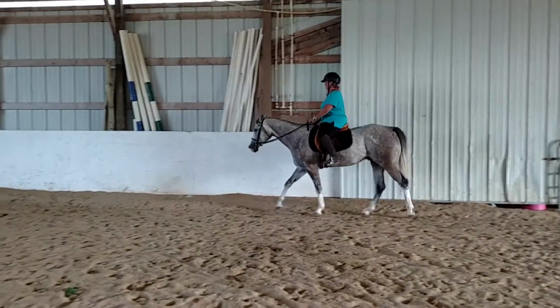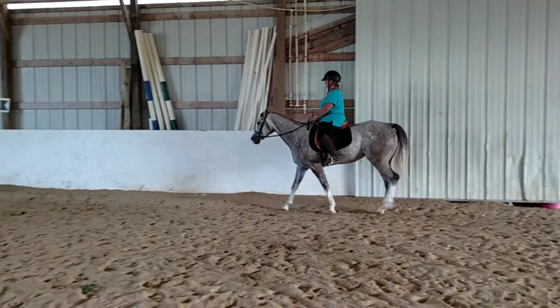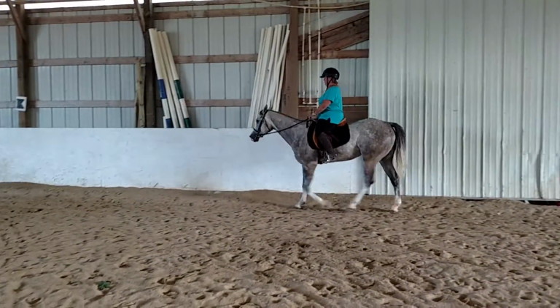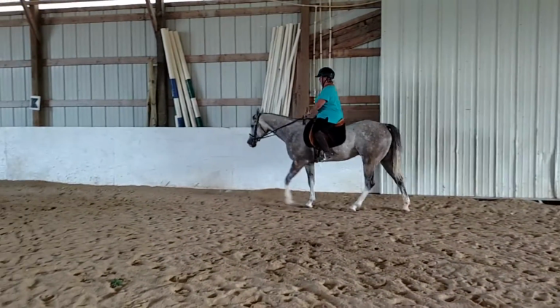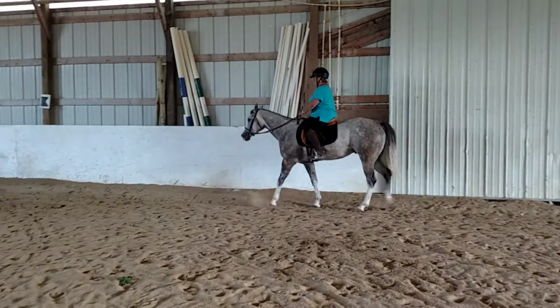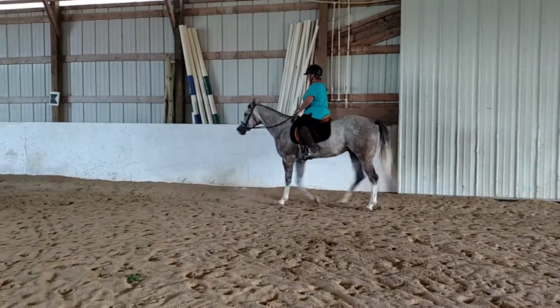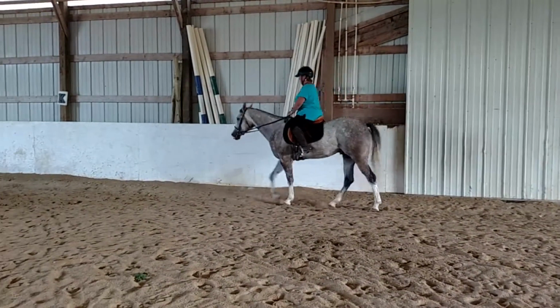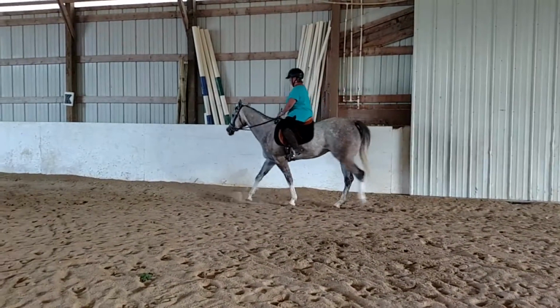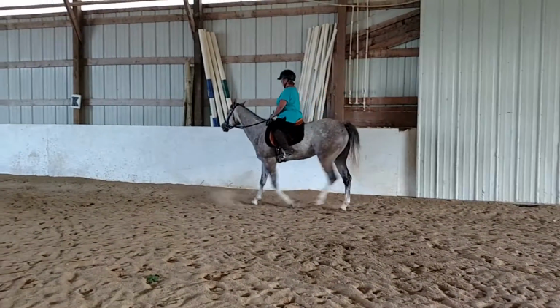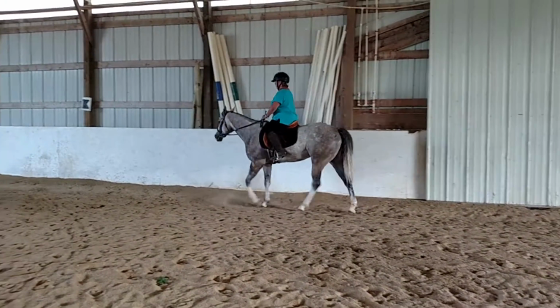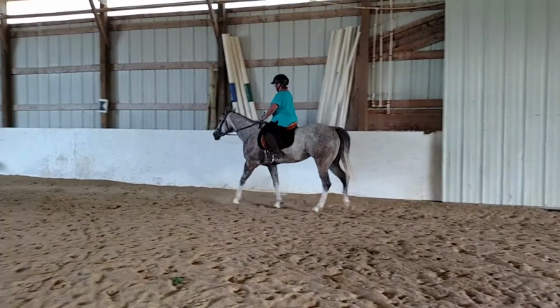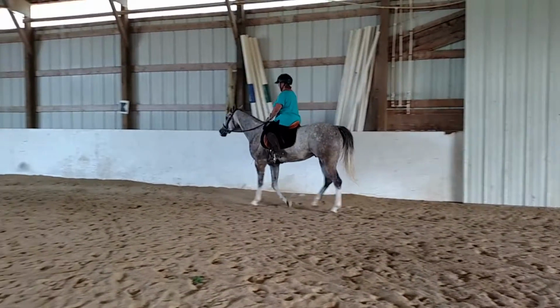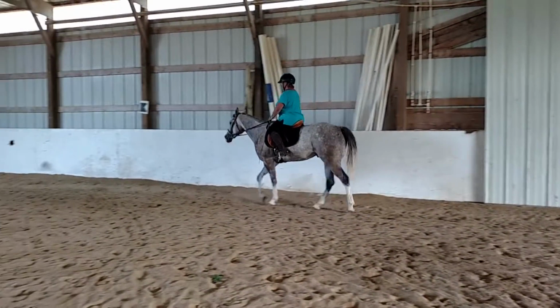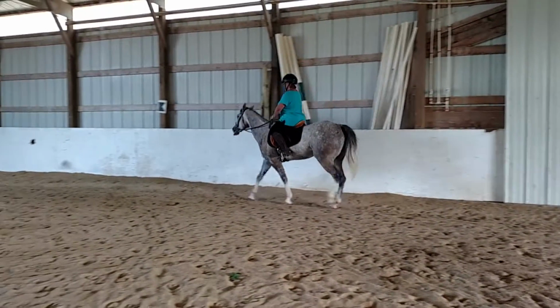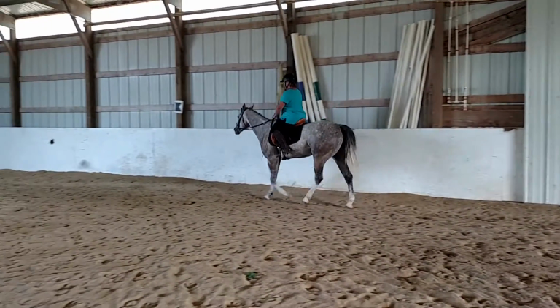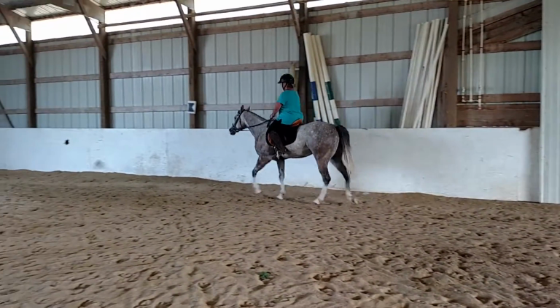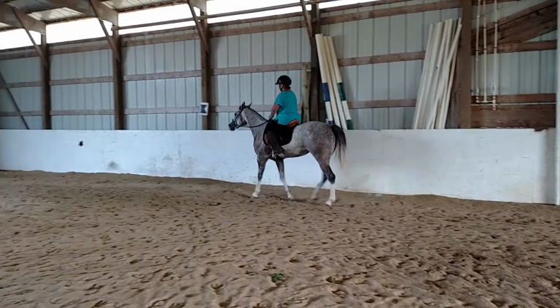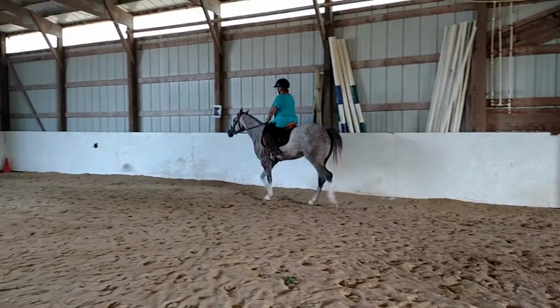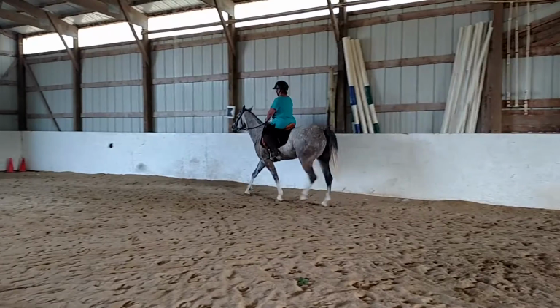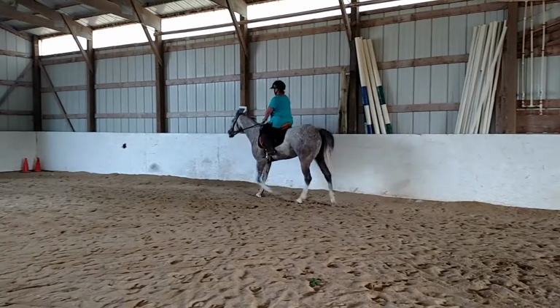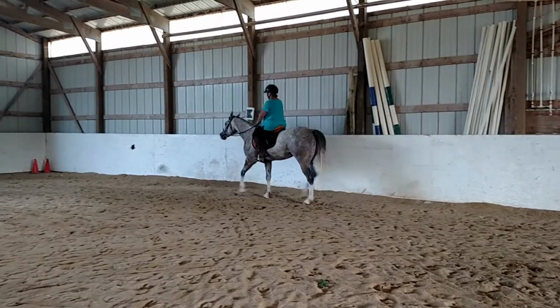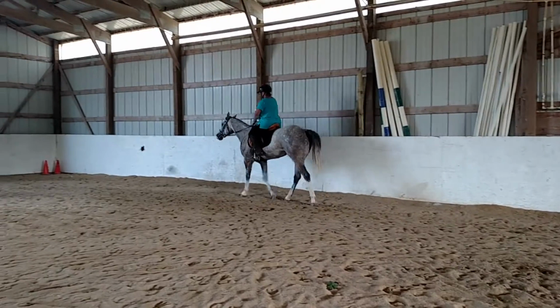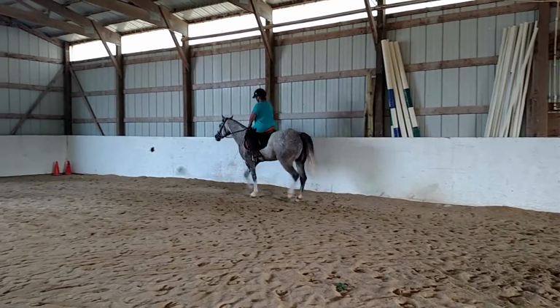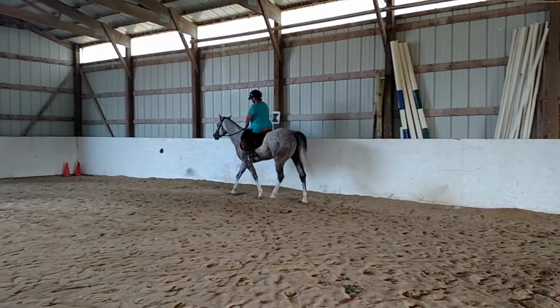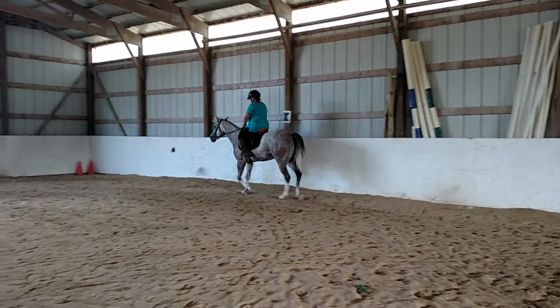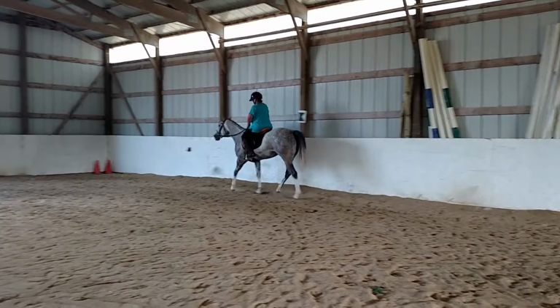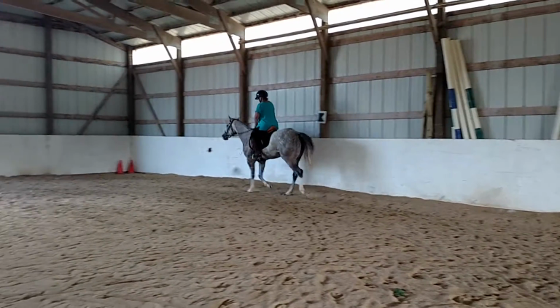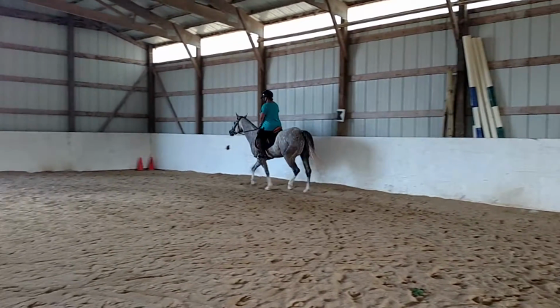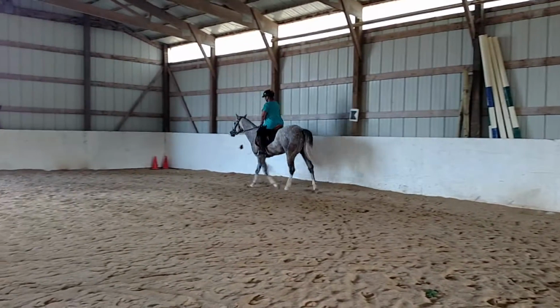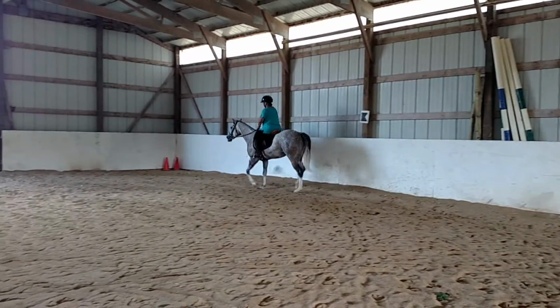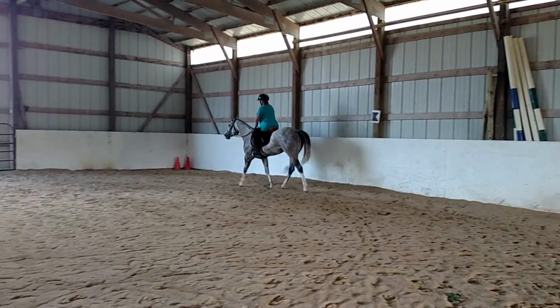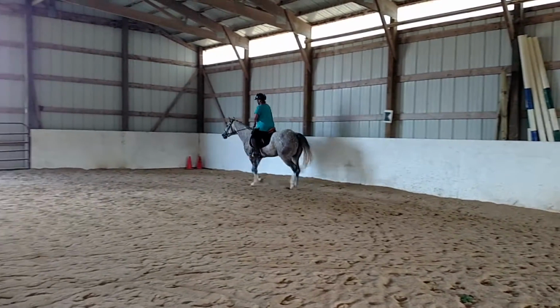And we're still working that upward transition. There we go. Good, good, good.